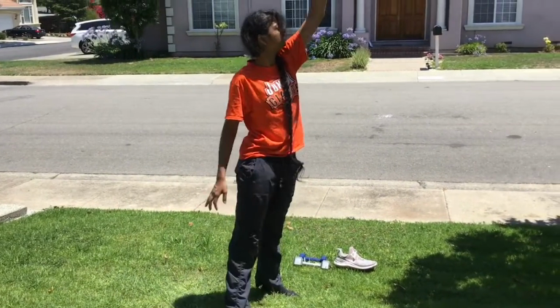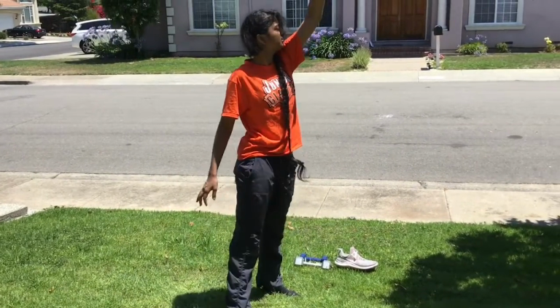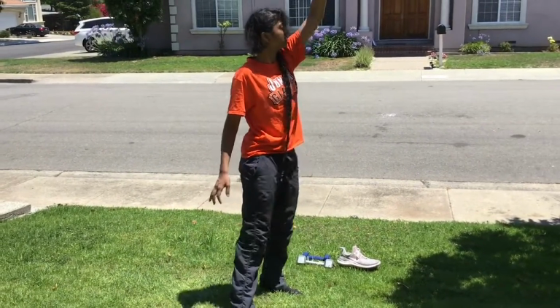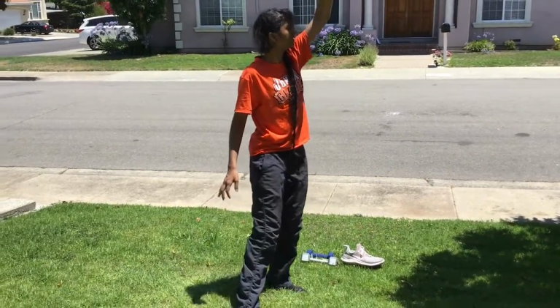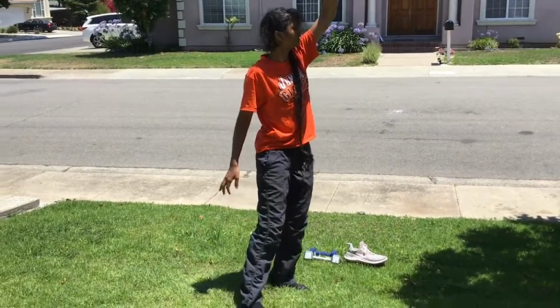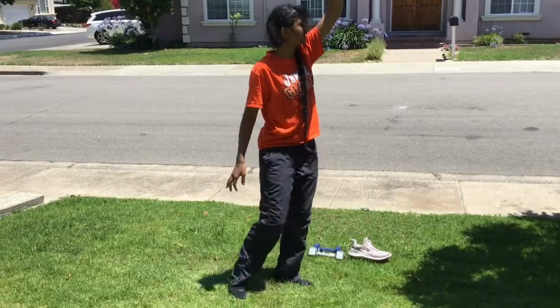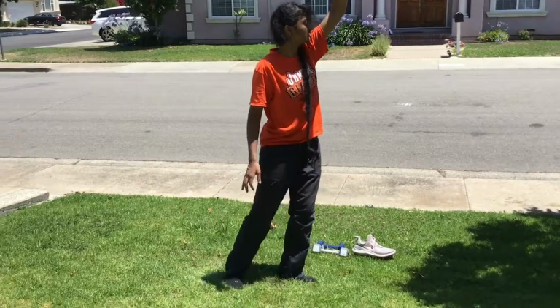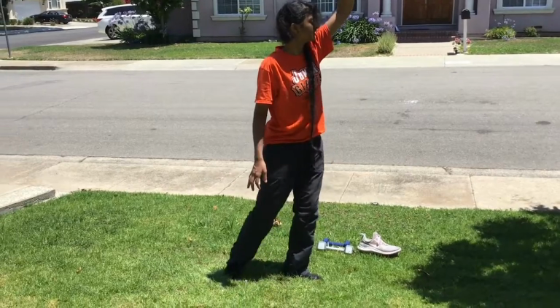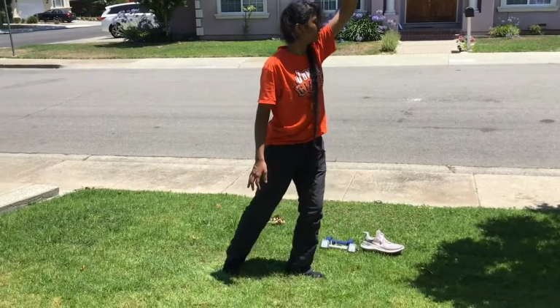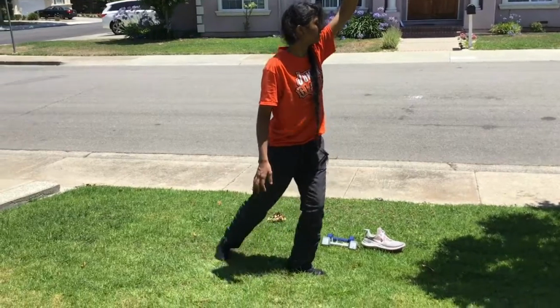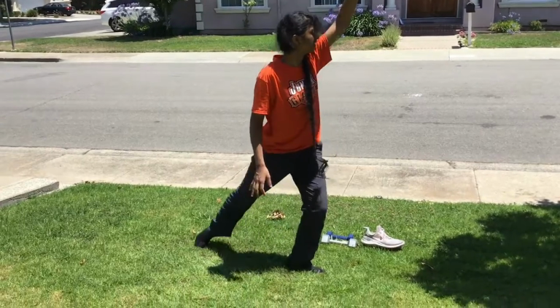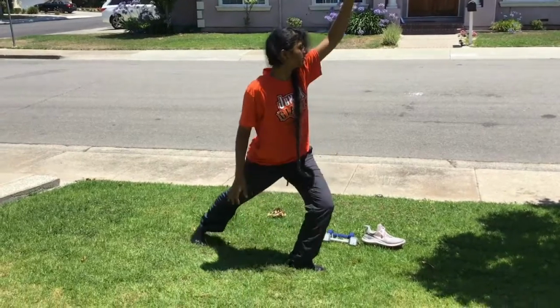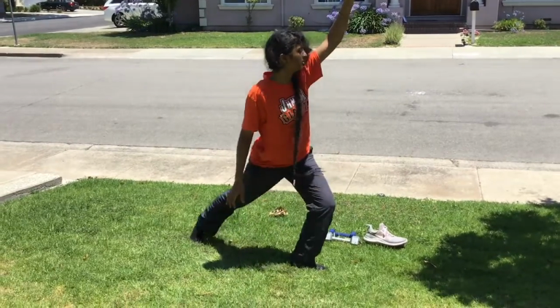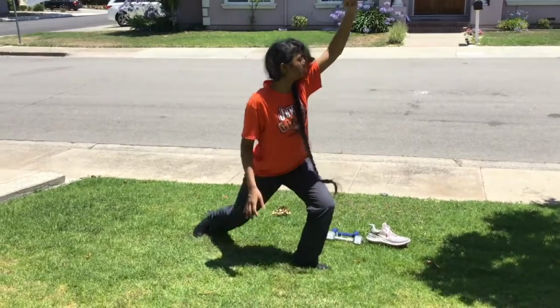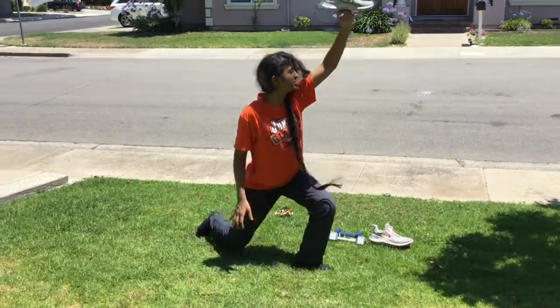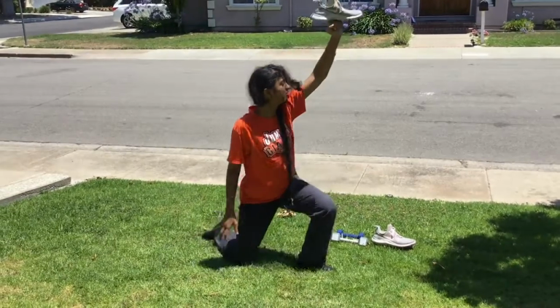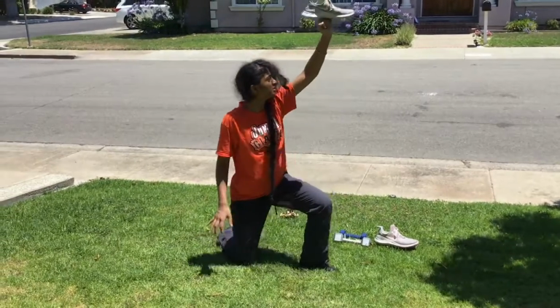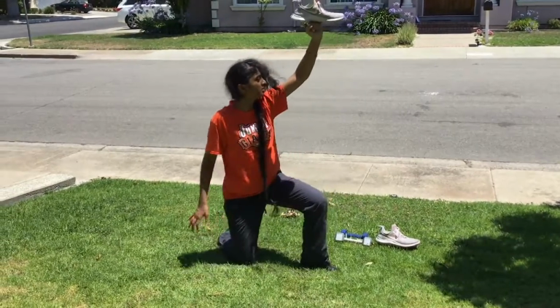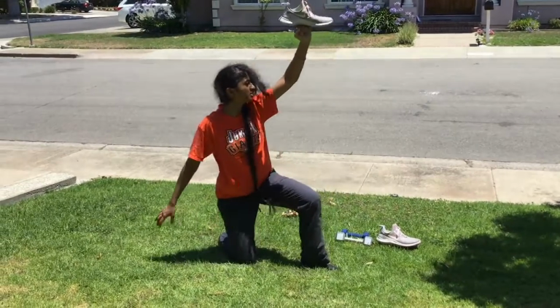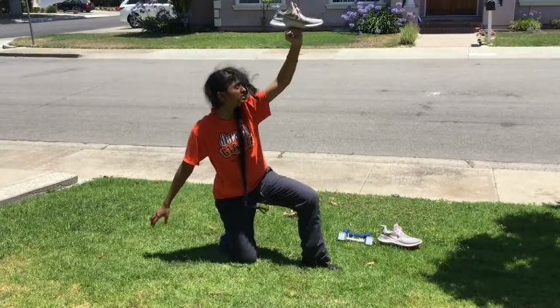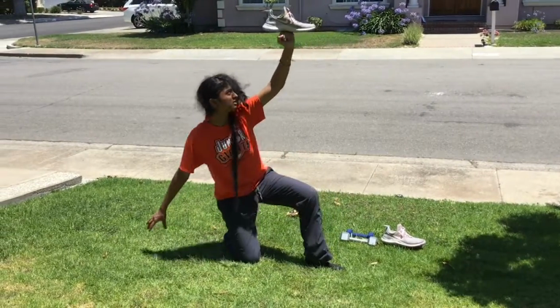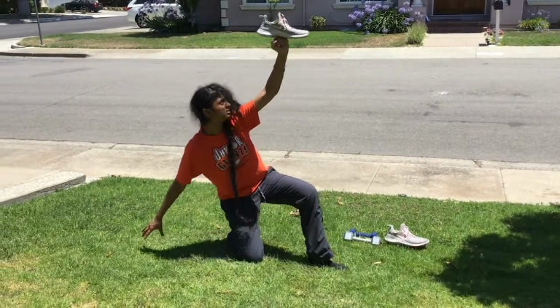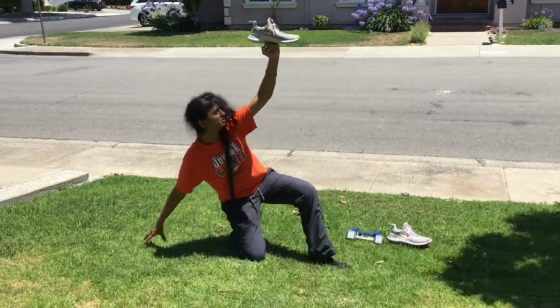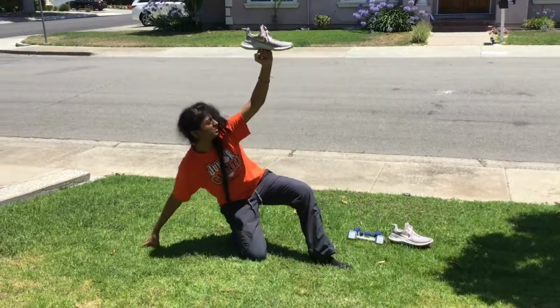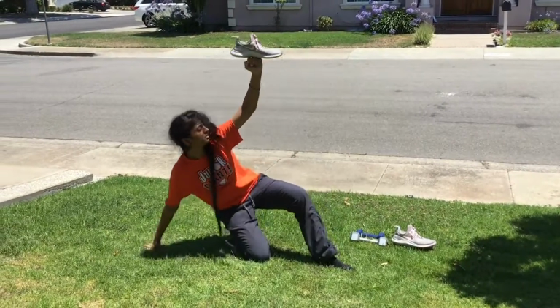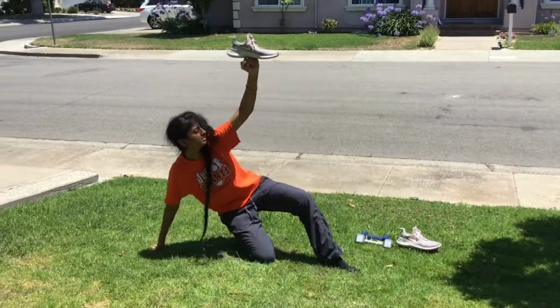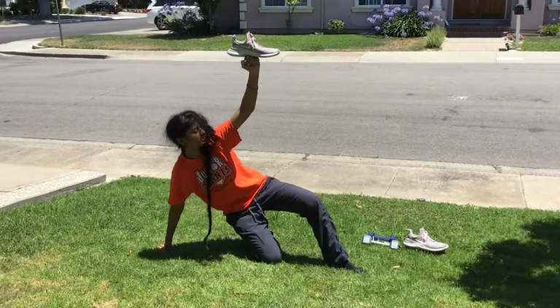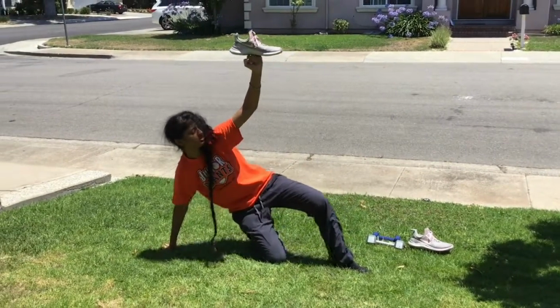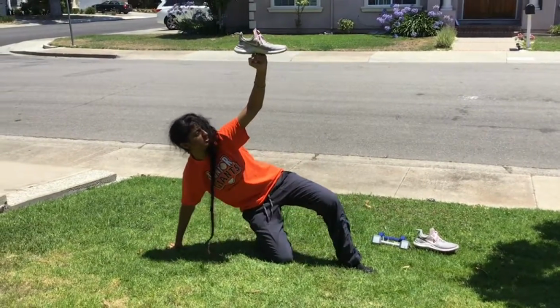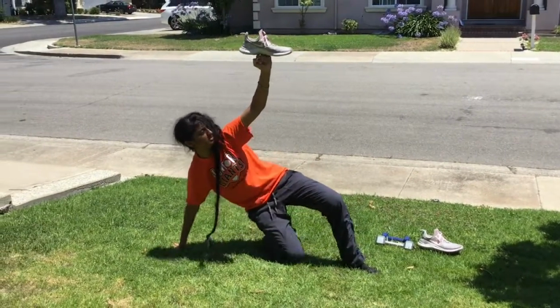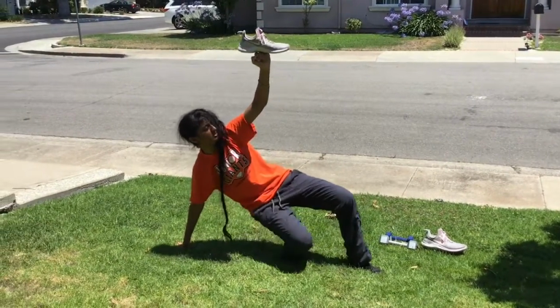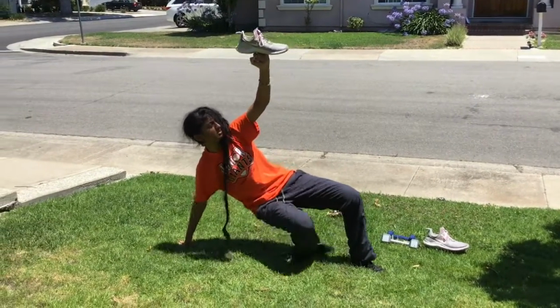Here is the same exercise but demonstrated while balancing the shoe instead of using the weight.